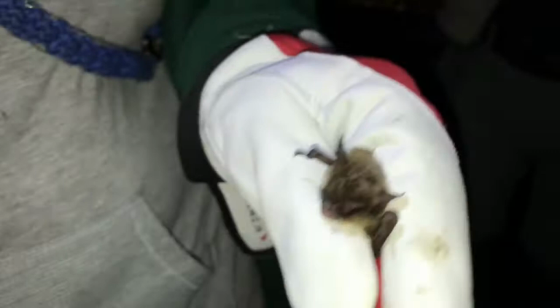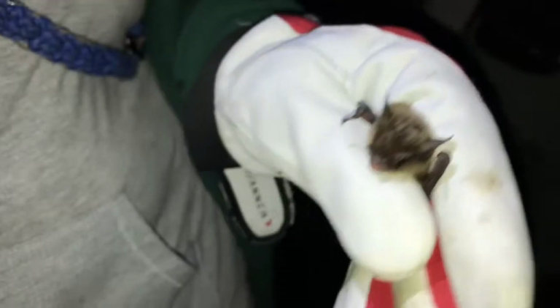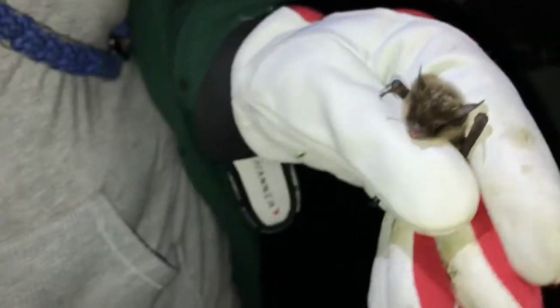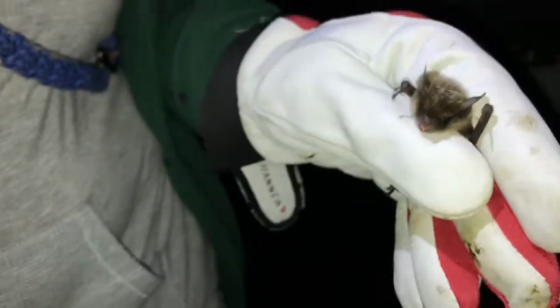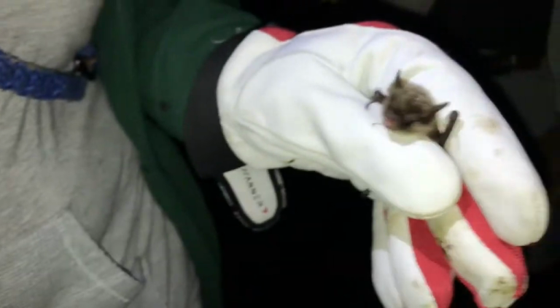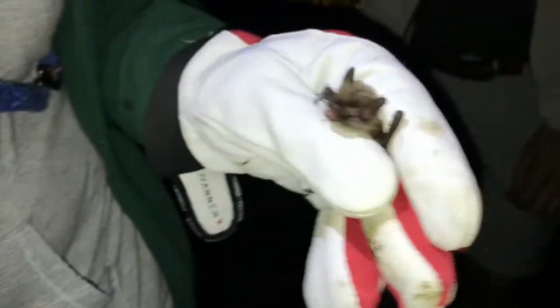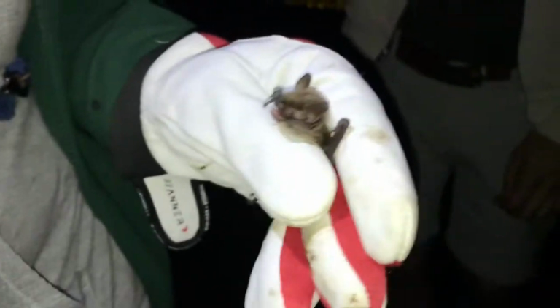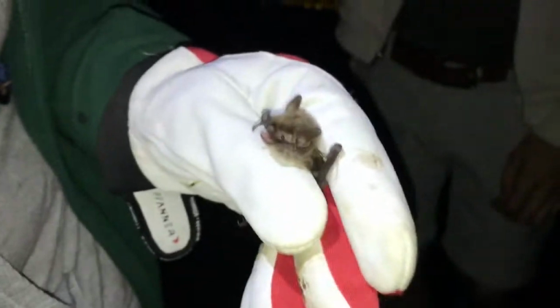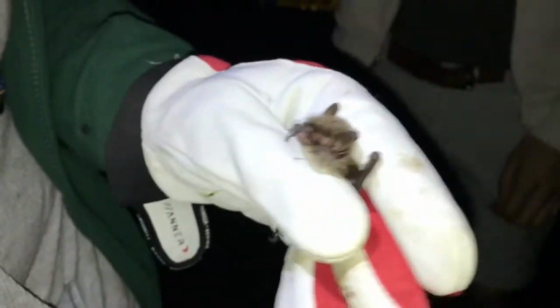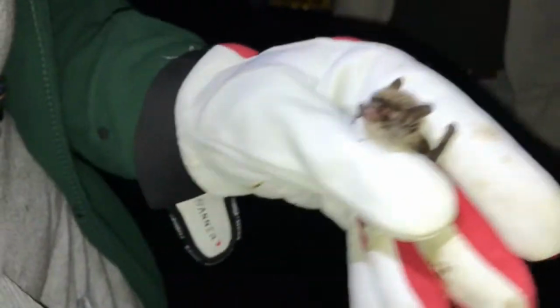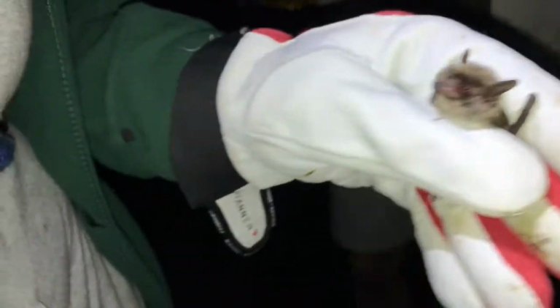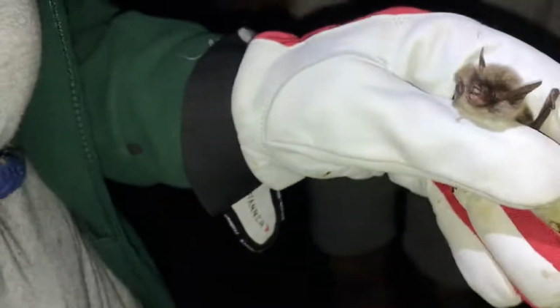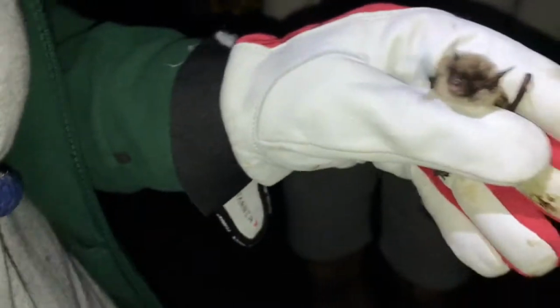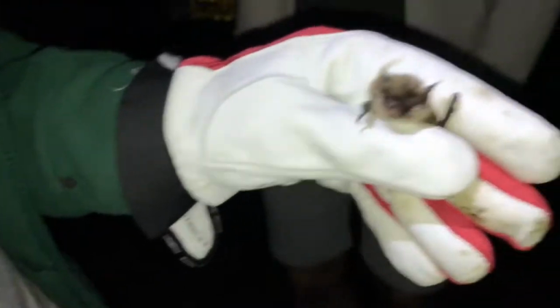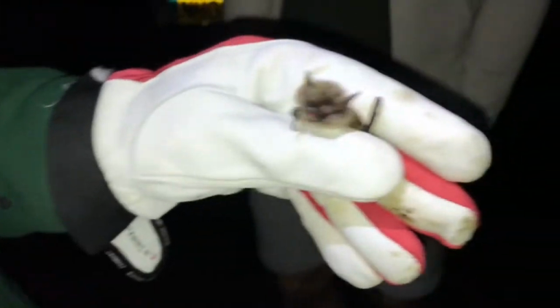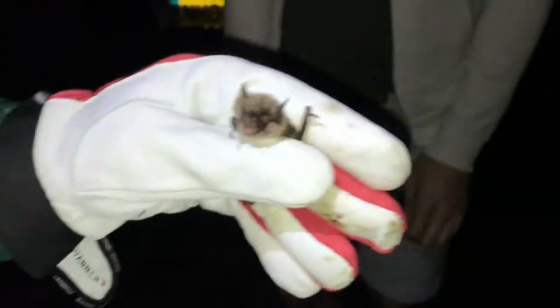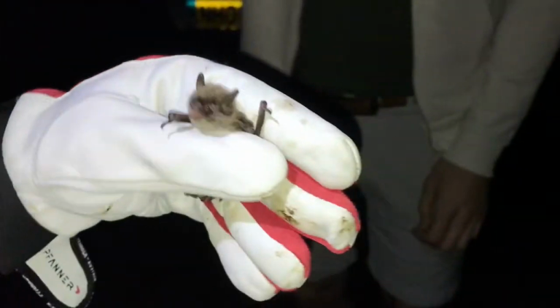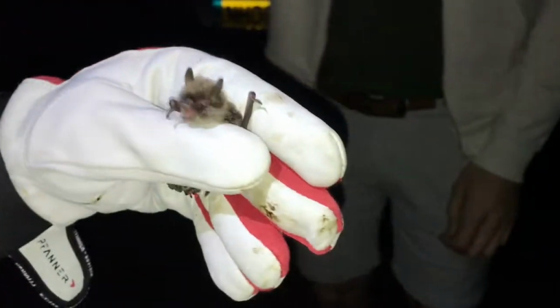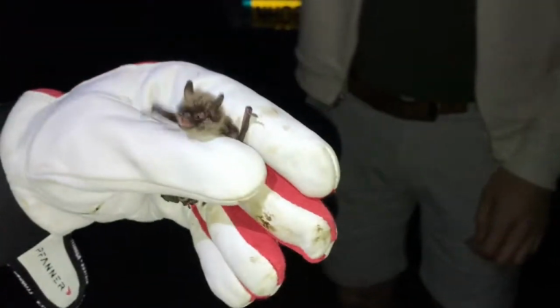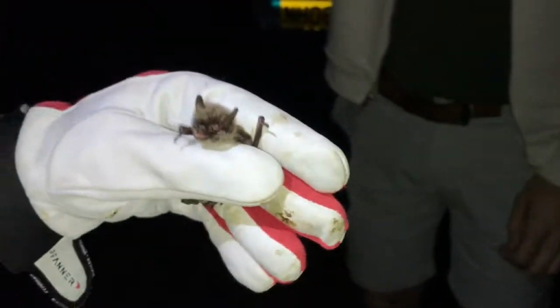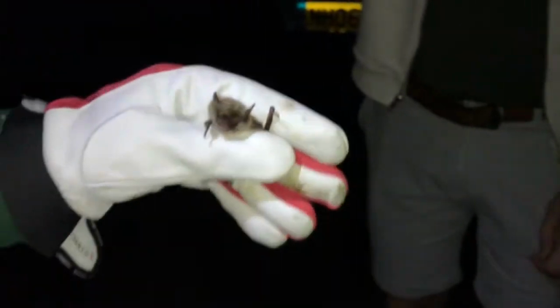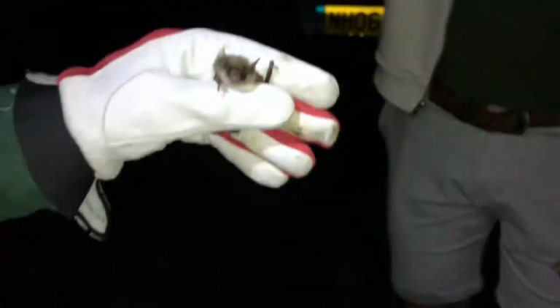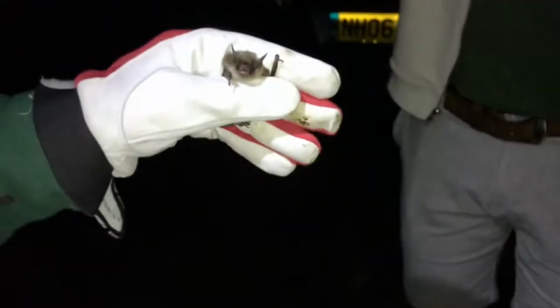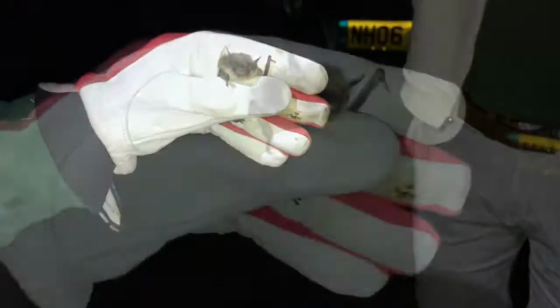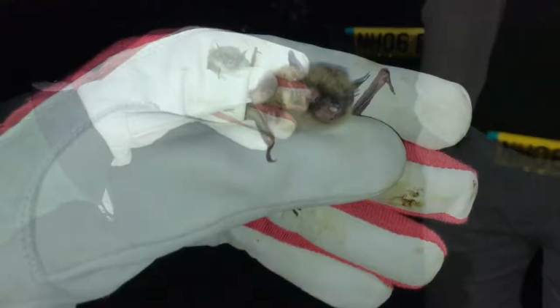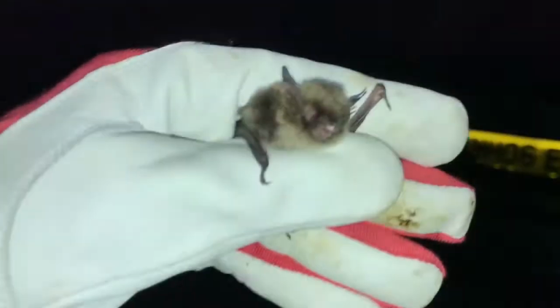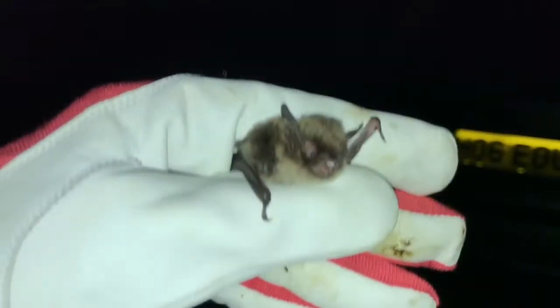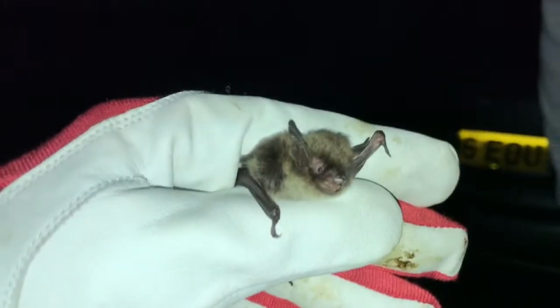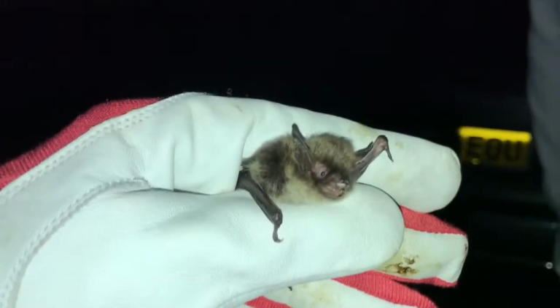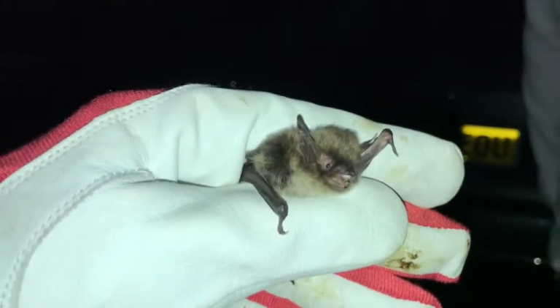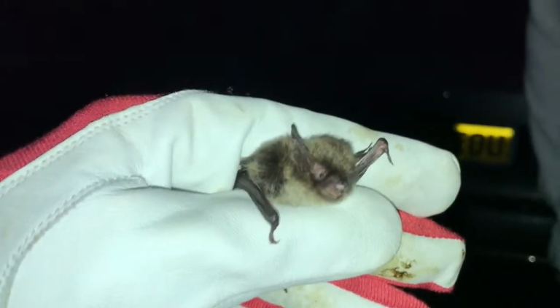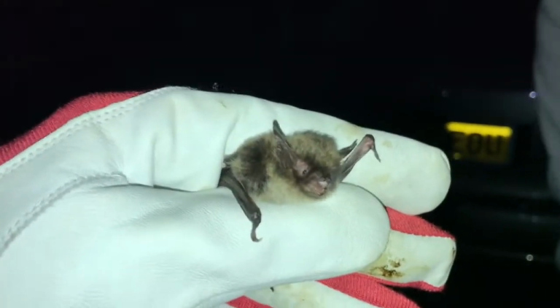If it's under 32mm it's an Alcathoe. They're quite dark little faces — he's definitely darker, and the ears definitely look darker than a Daubenton's.